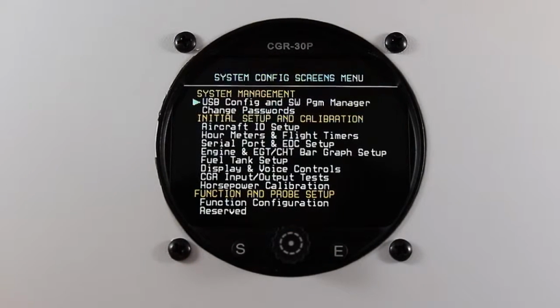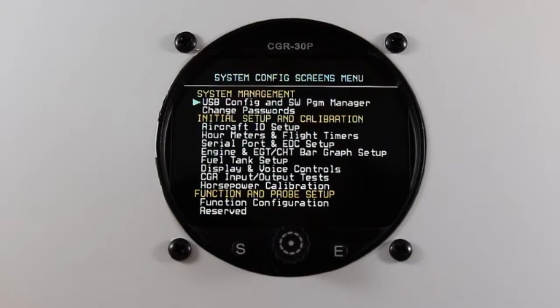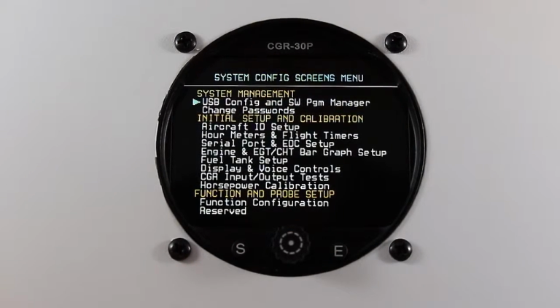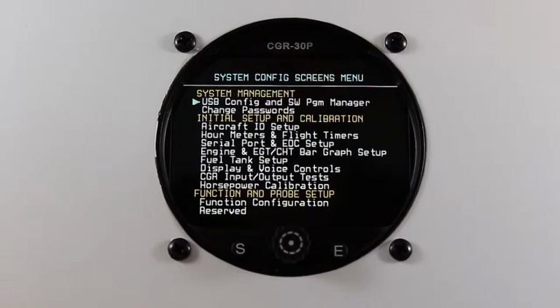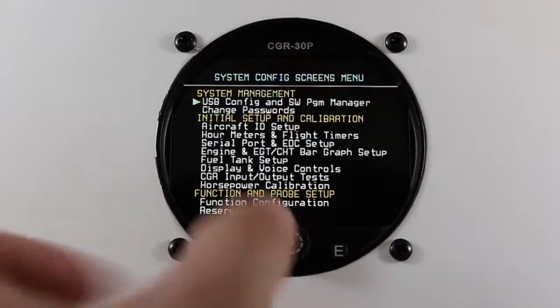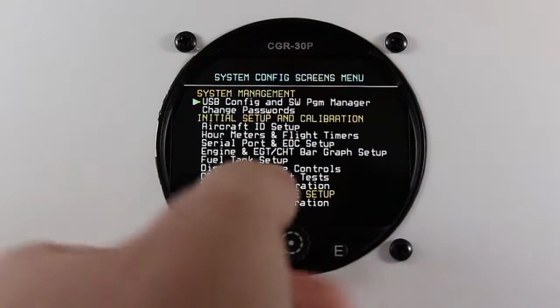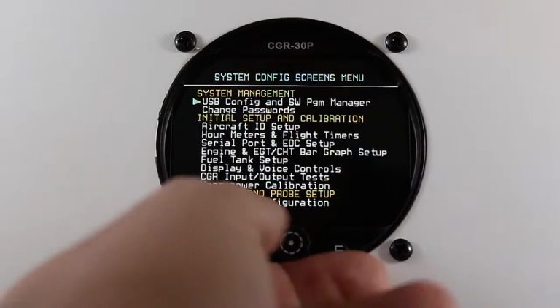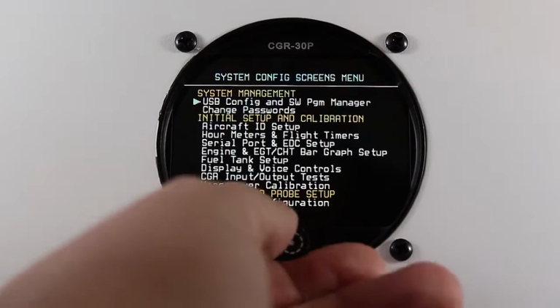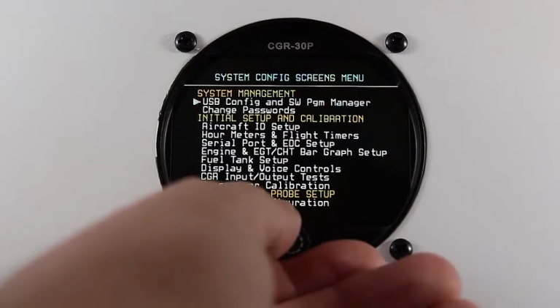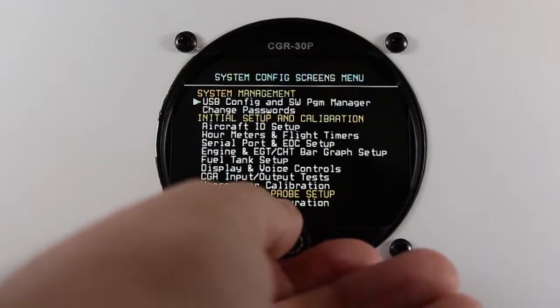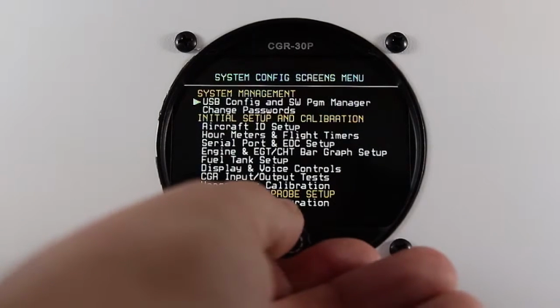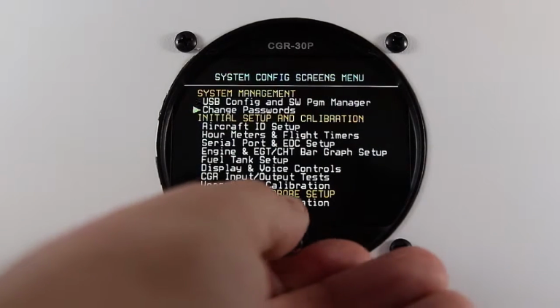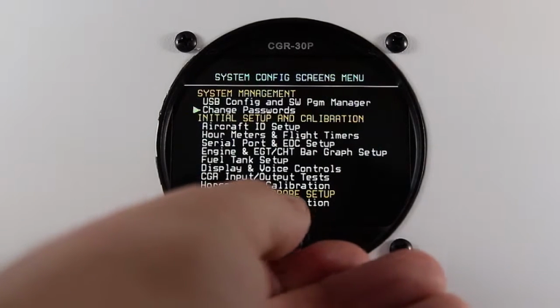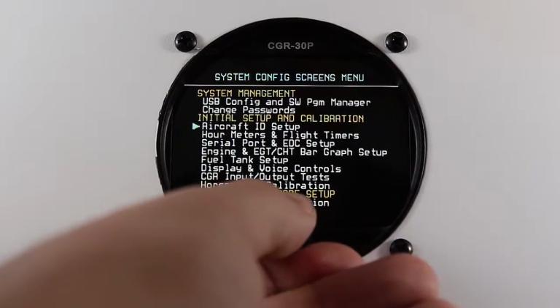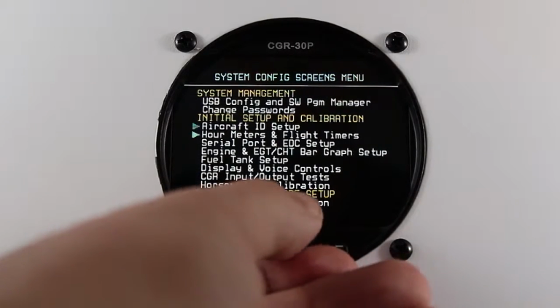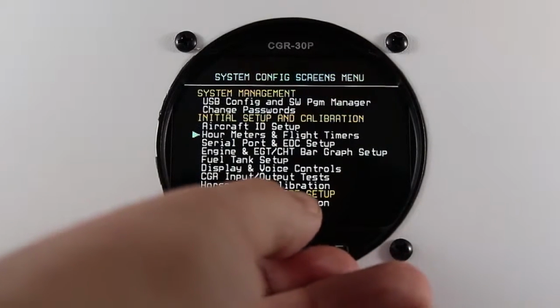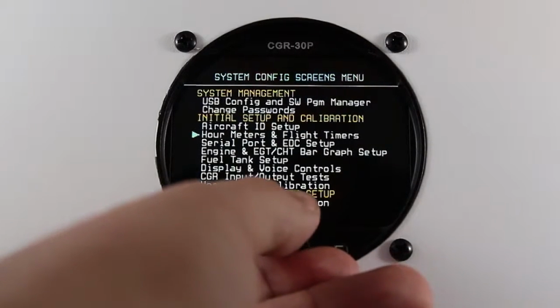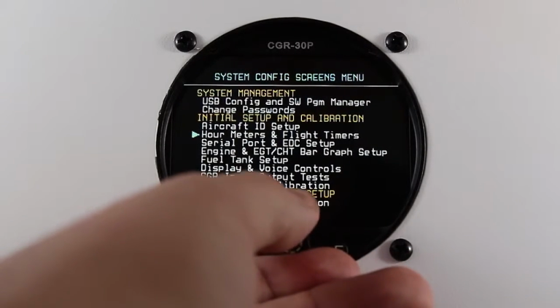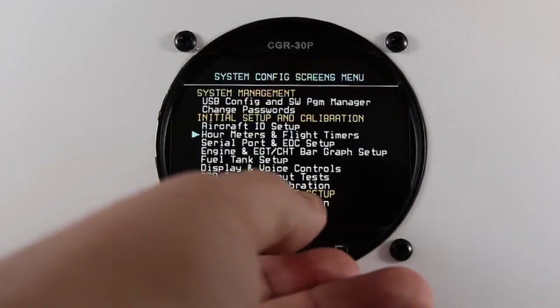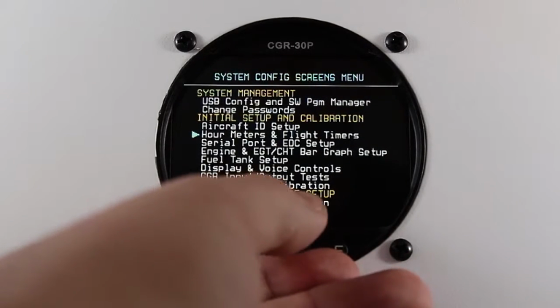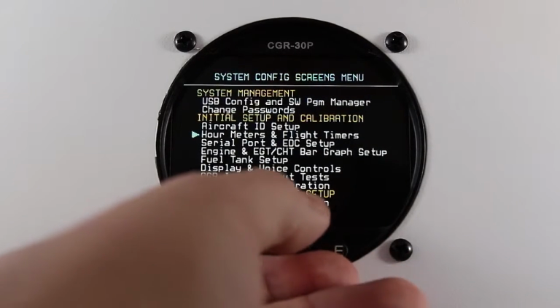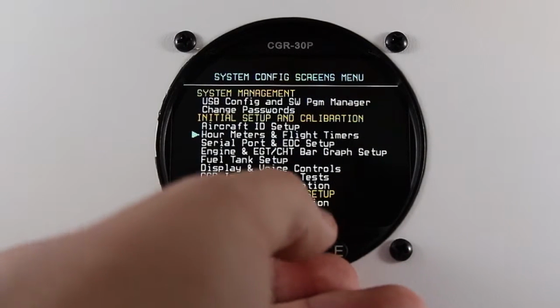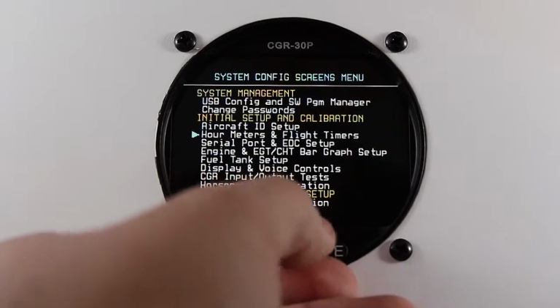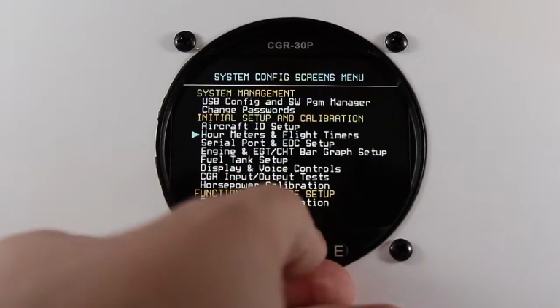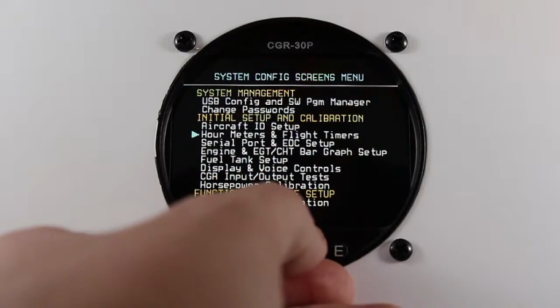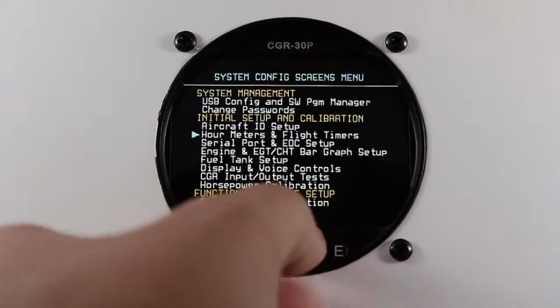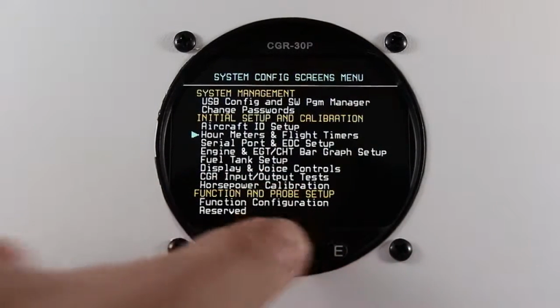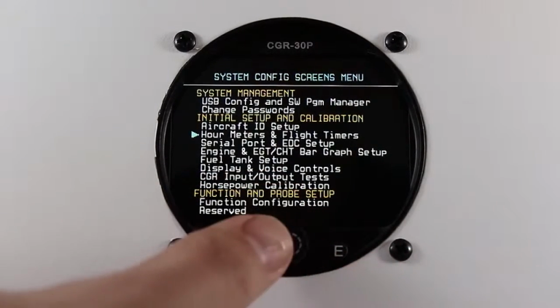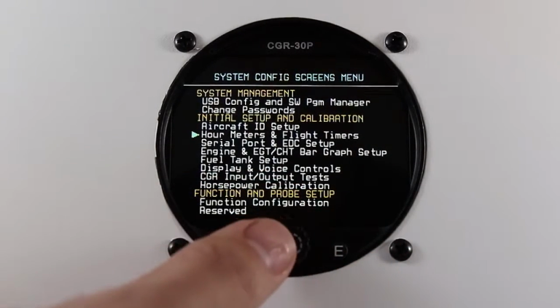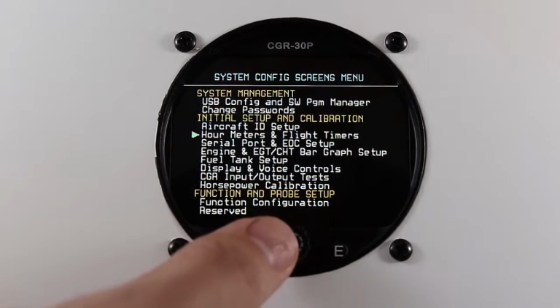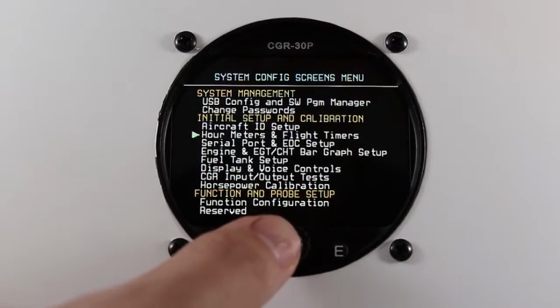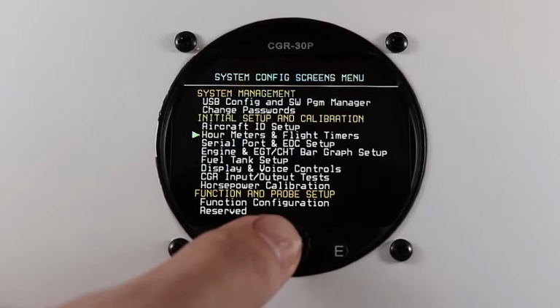Once you've done that, scroll down to hour meters and flight timers and press the rotary knob.